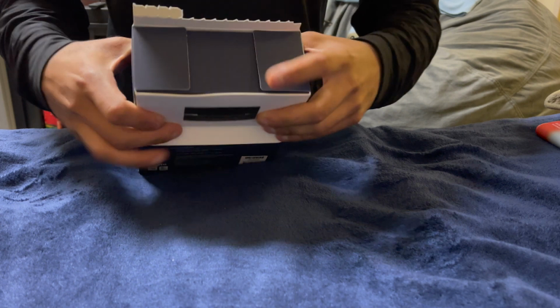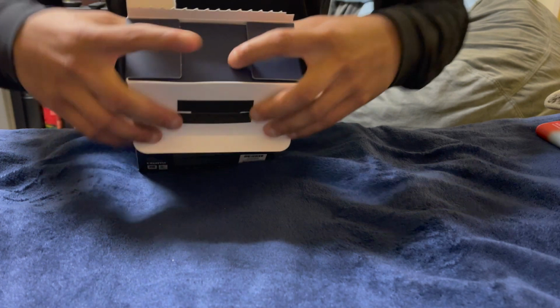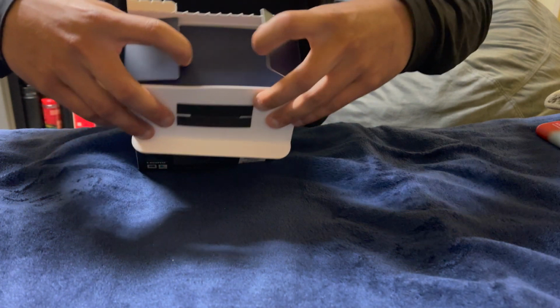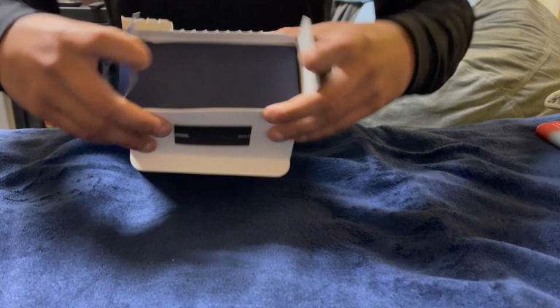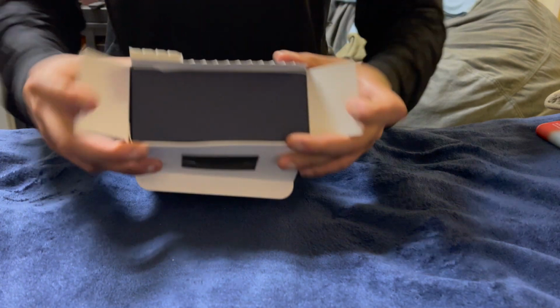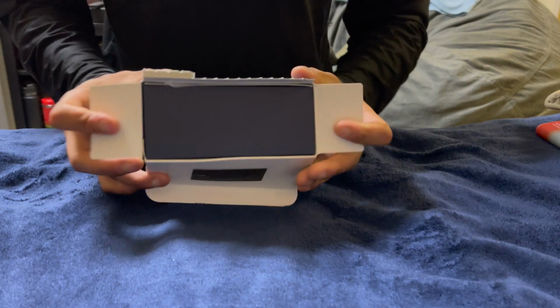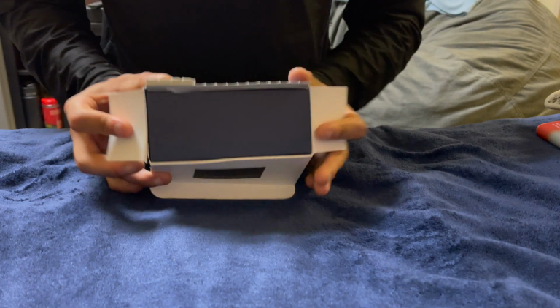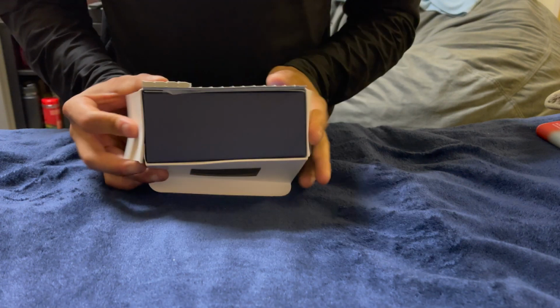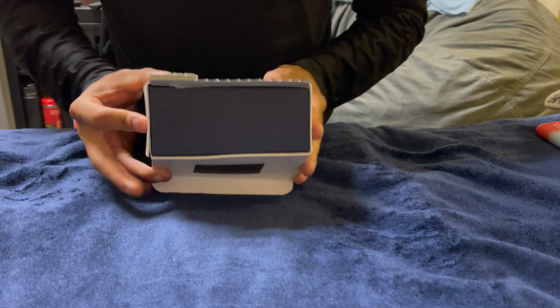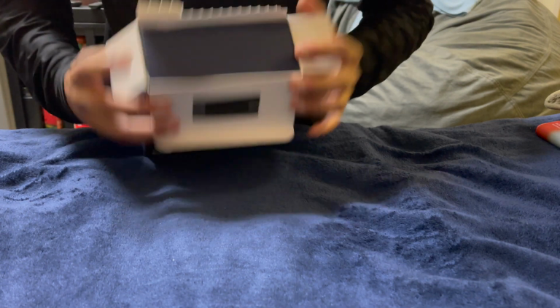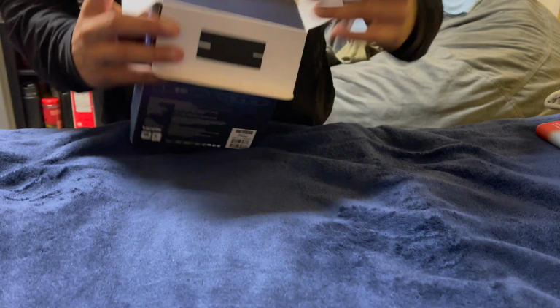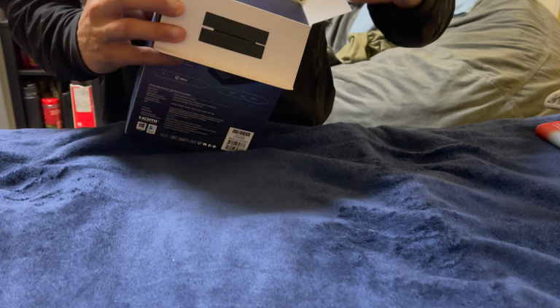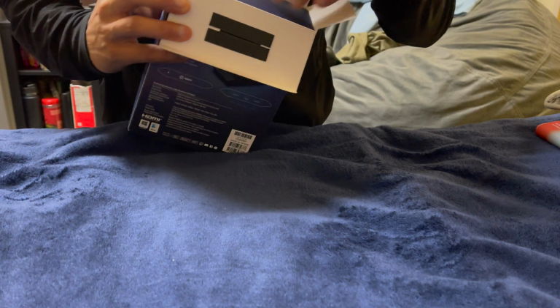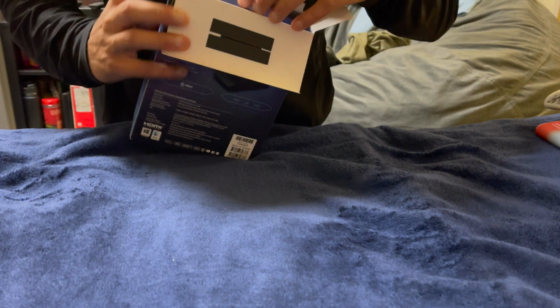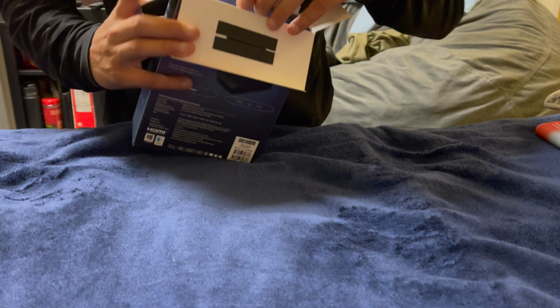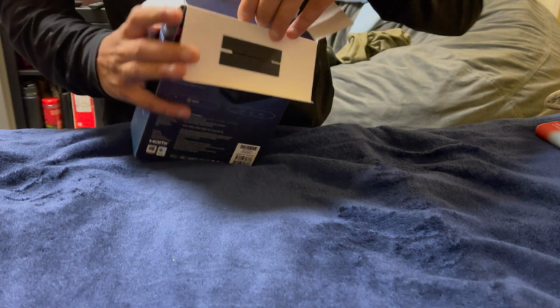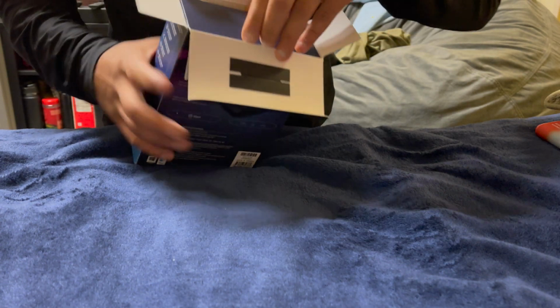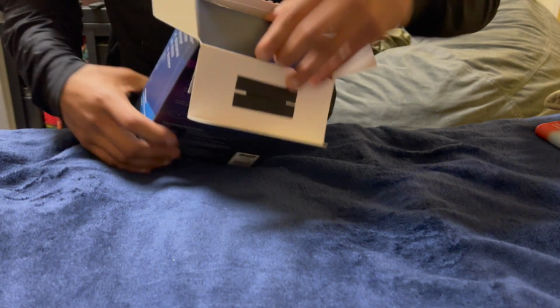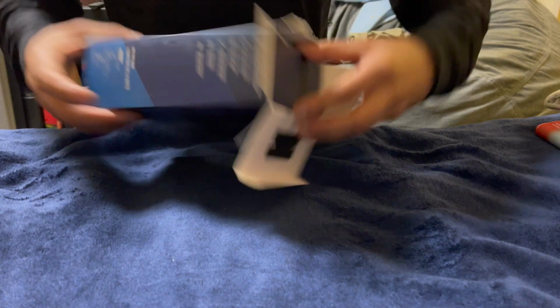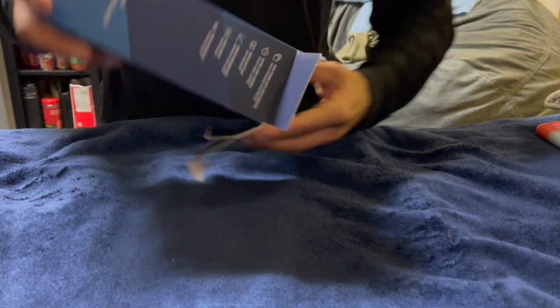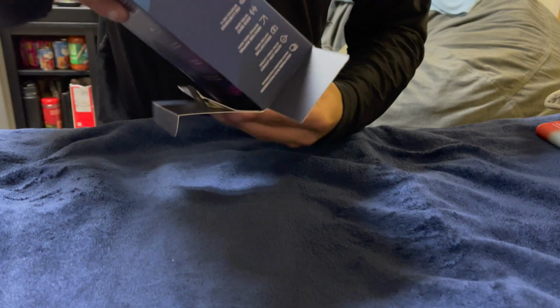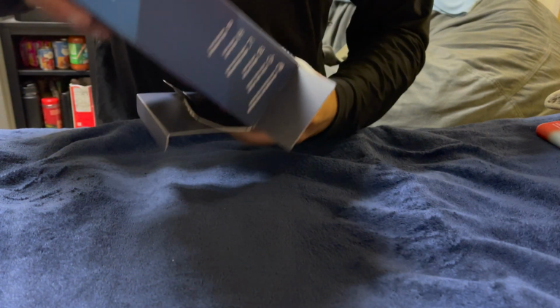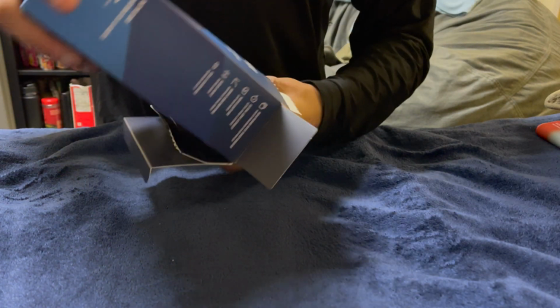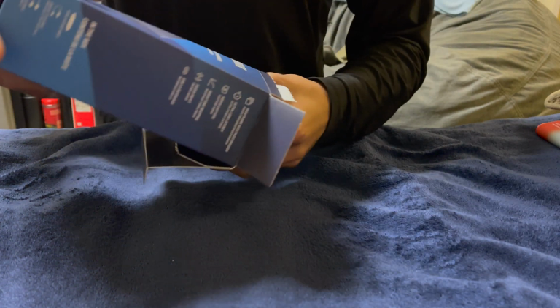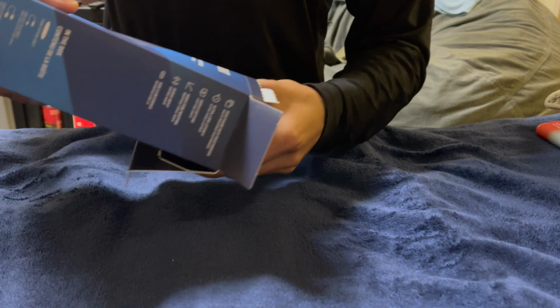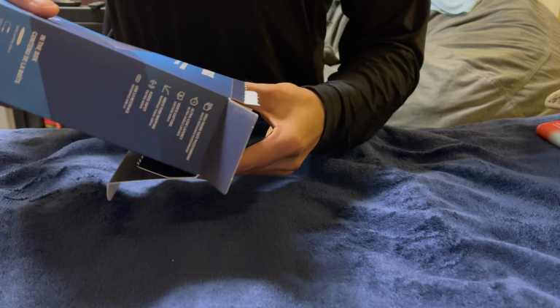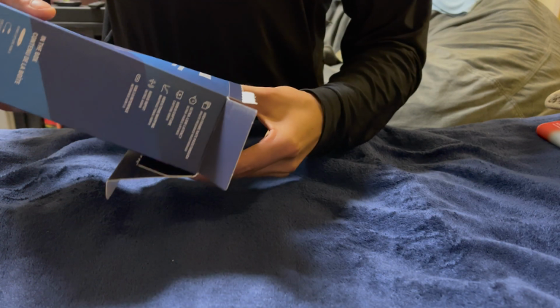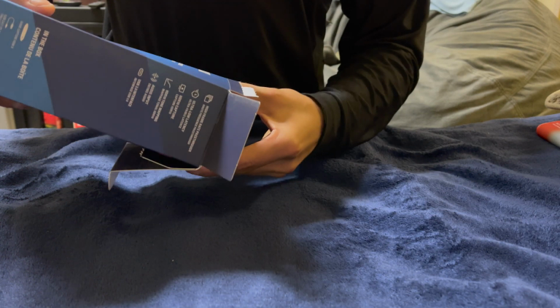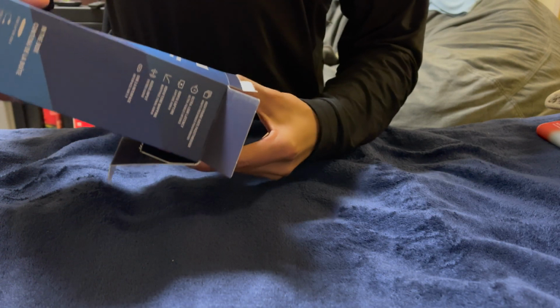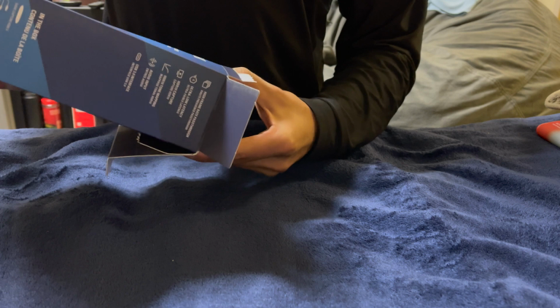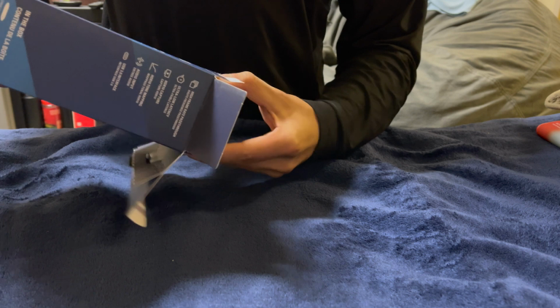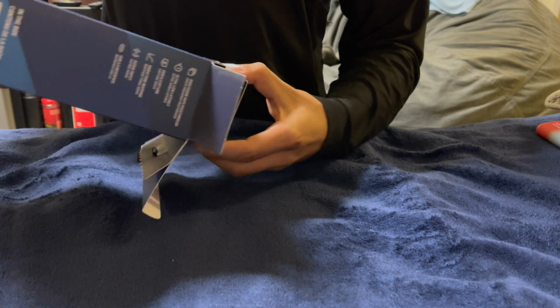Alright, cool — boom, open the little box up. Pull everything out.